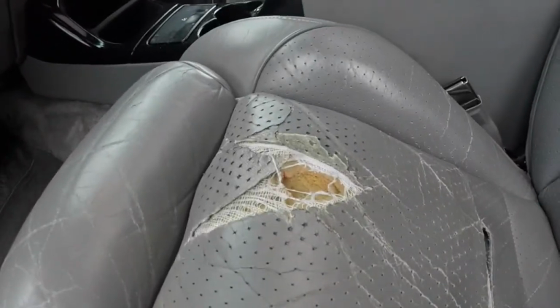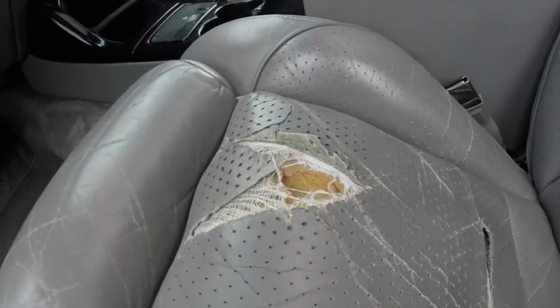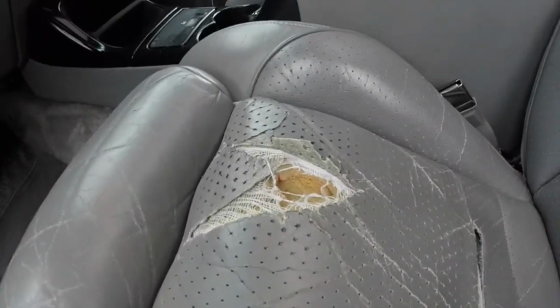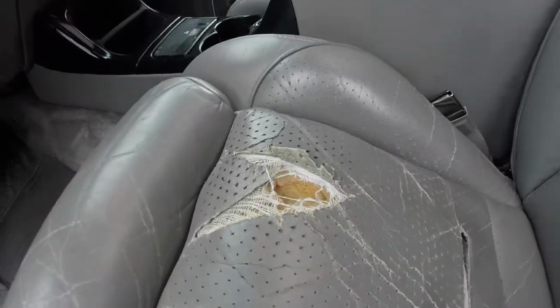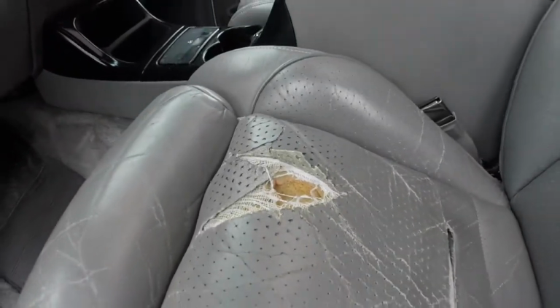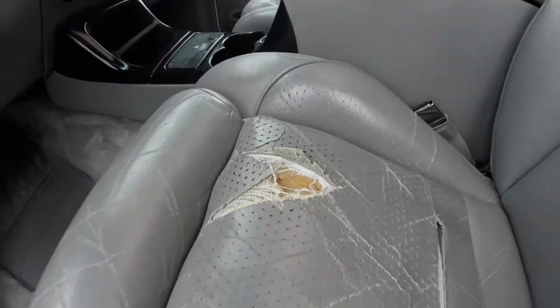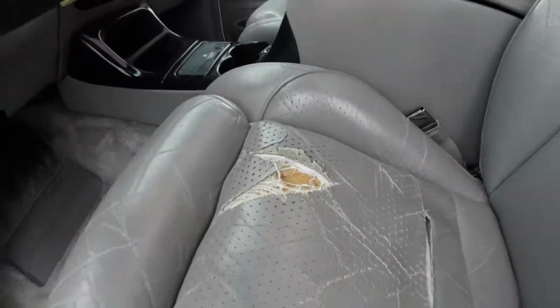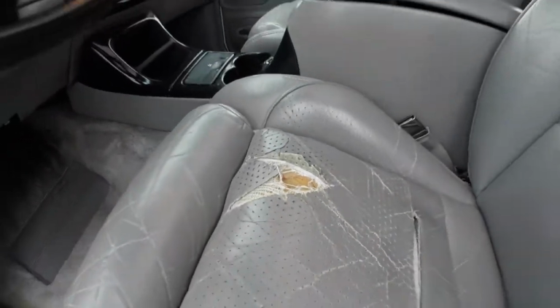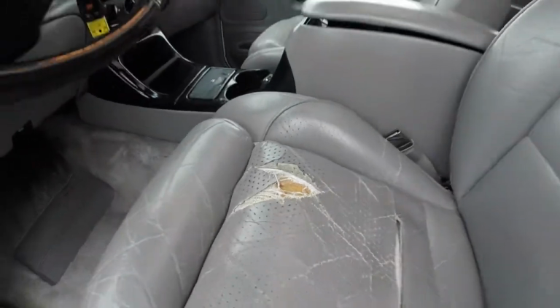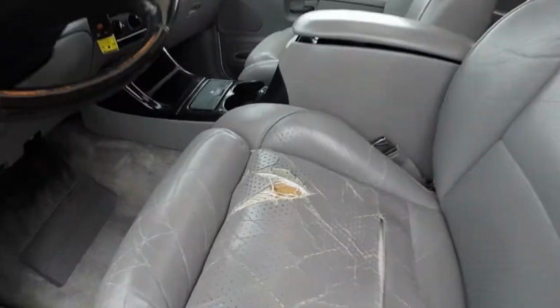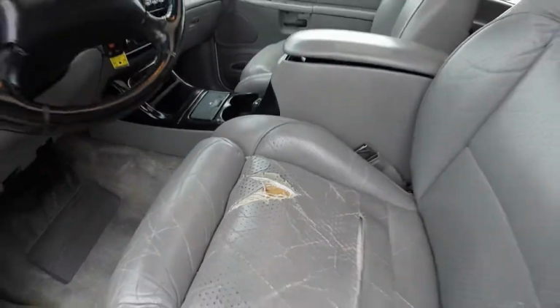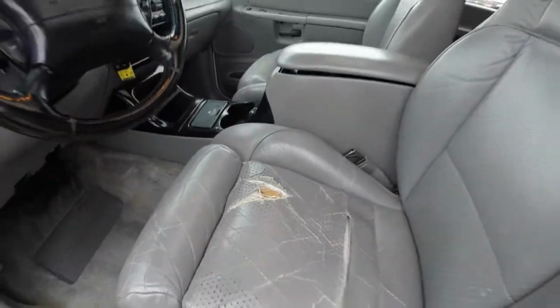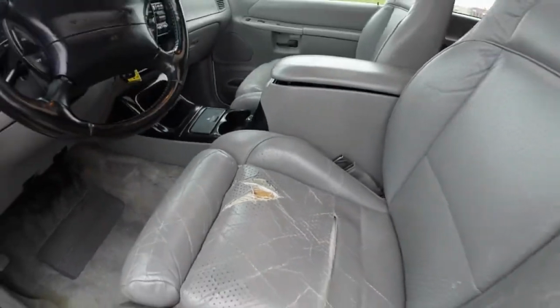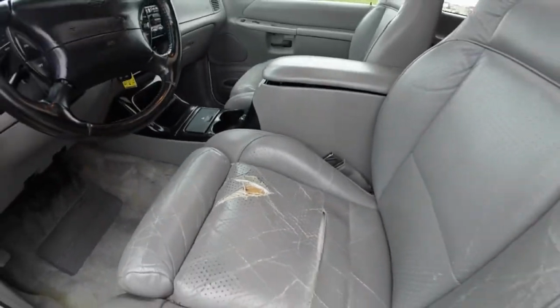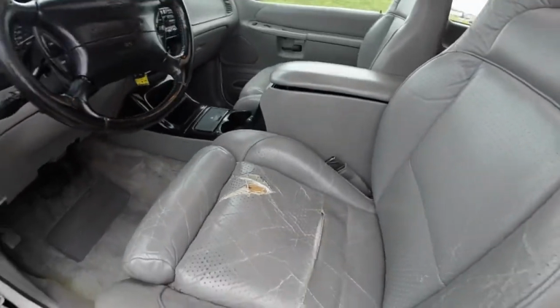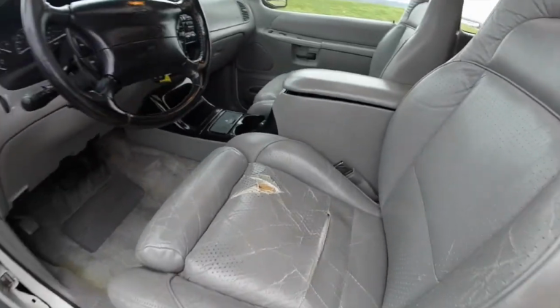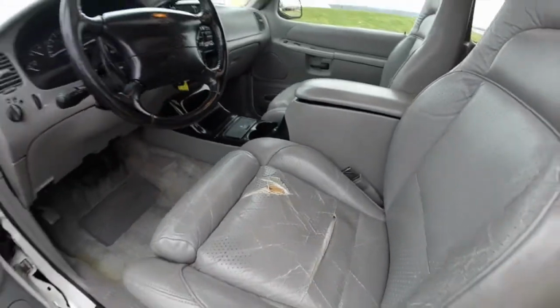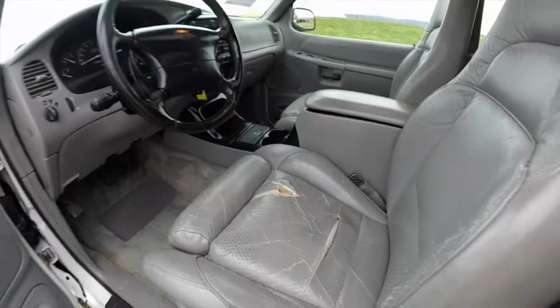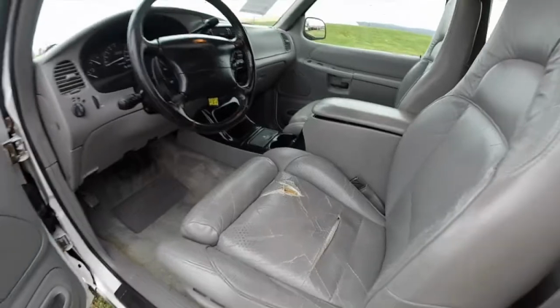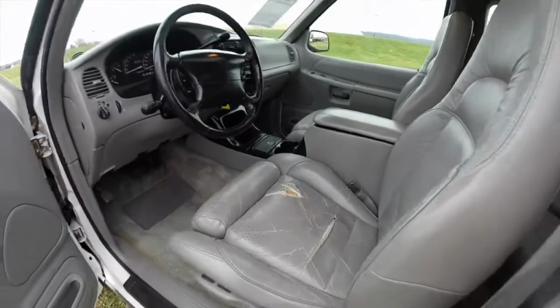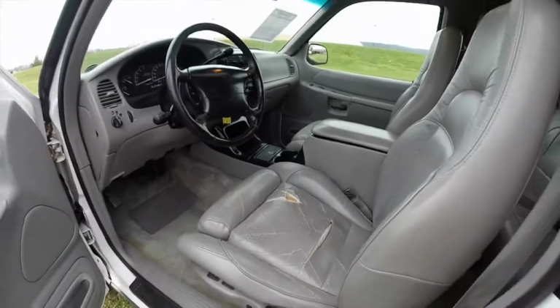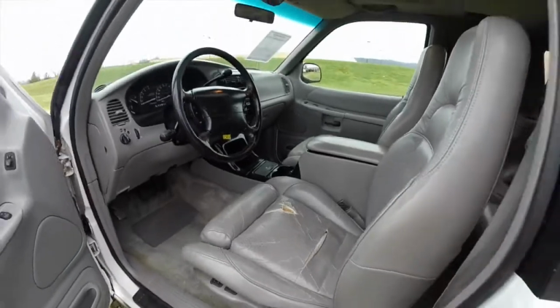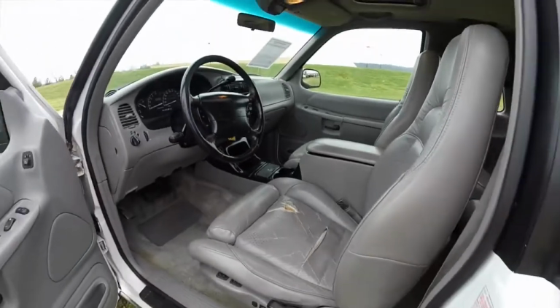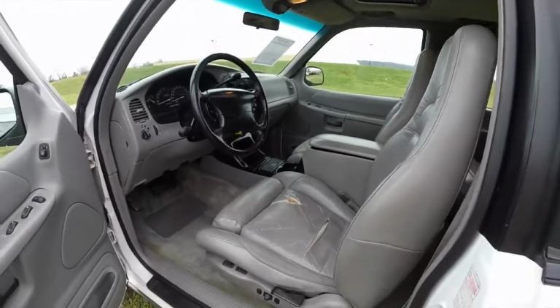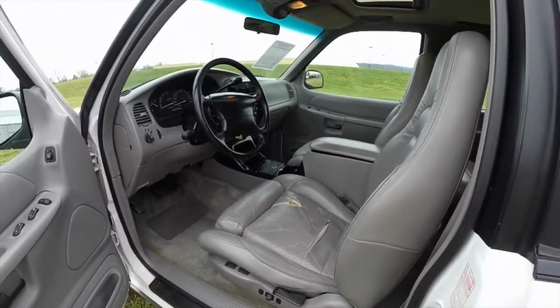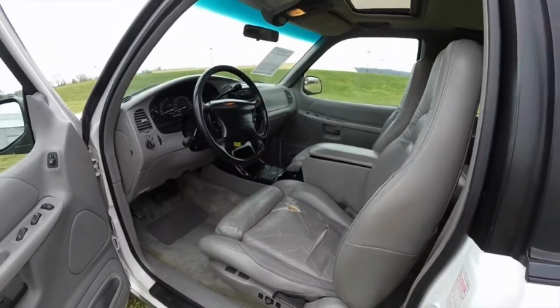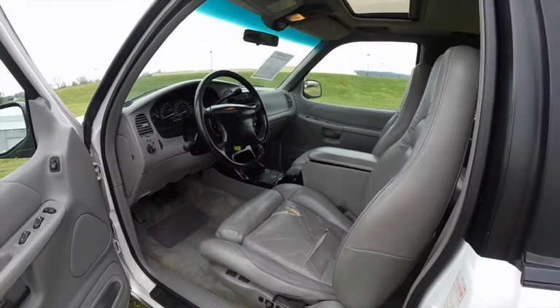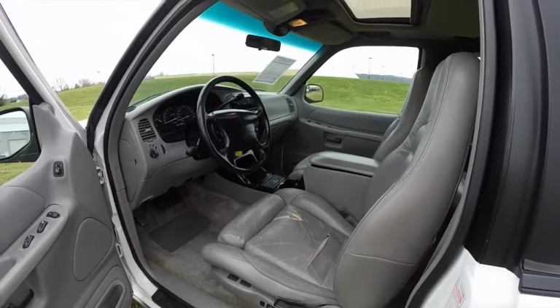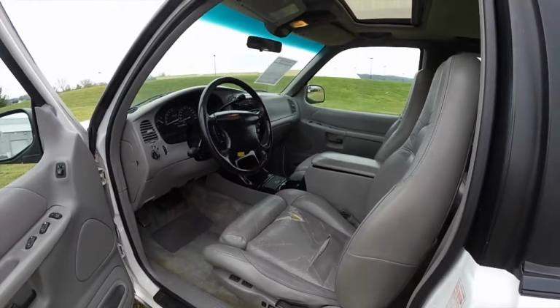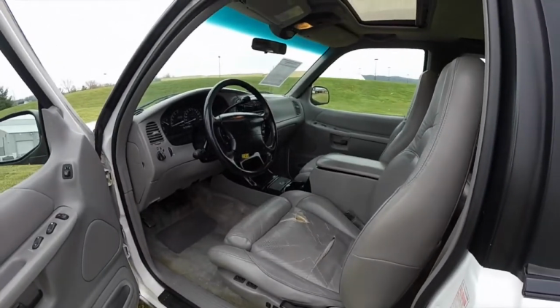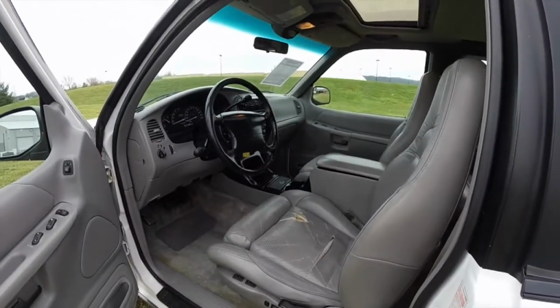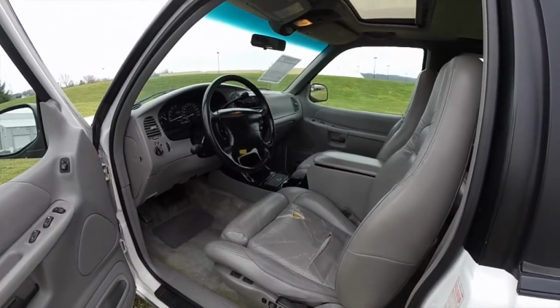It is perforated leather. Due to the vehicle's age, there is some leather wear, but overall the interior is really nice.